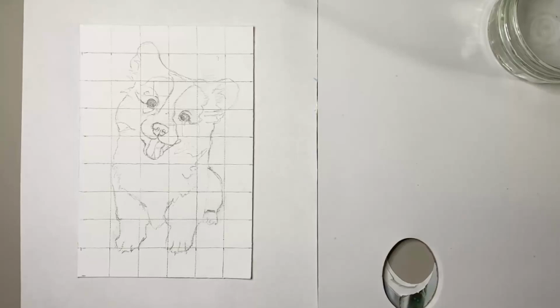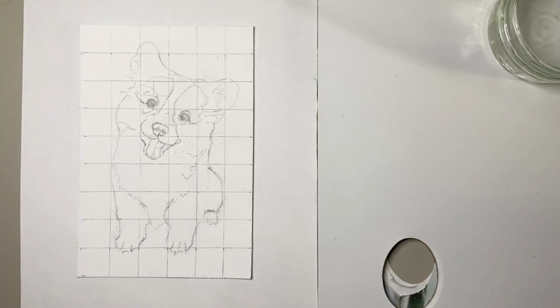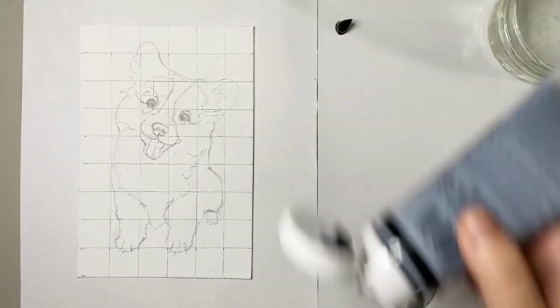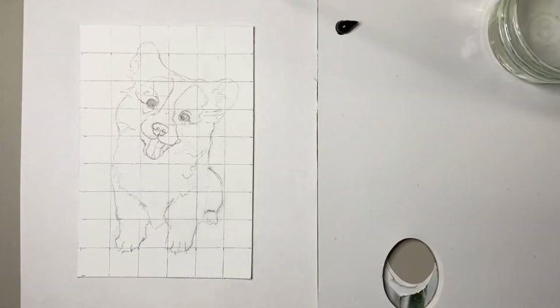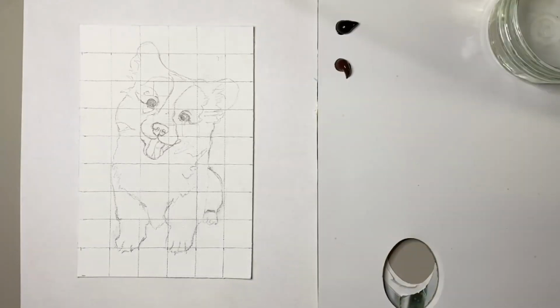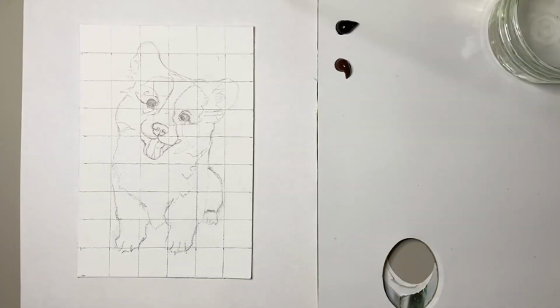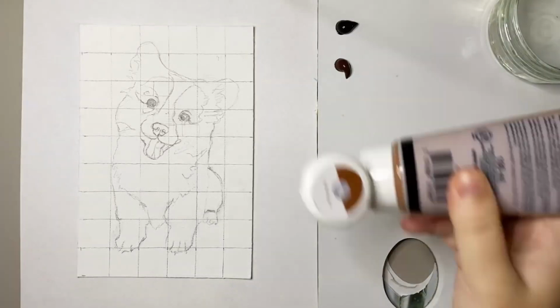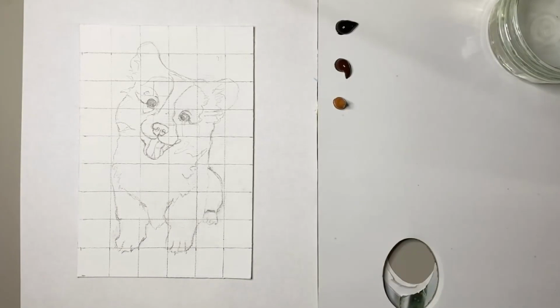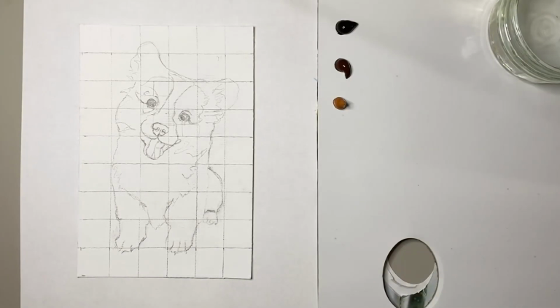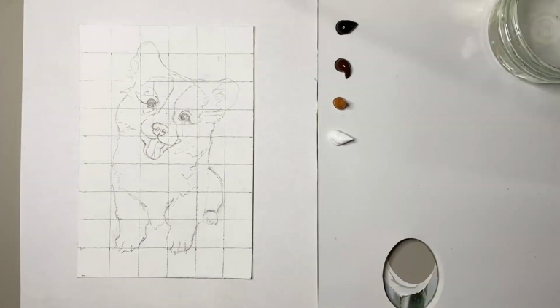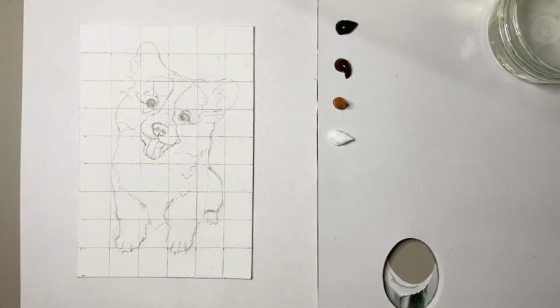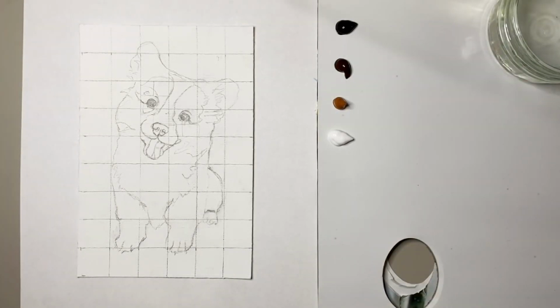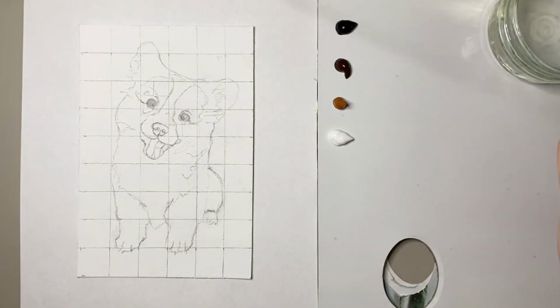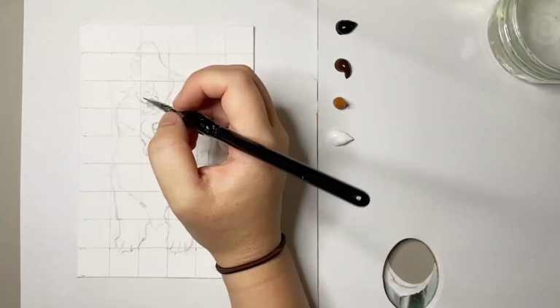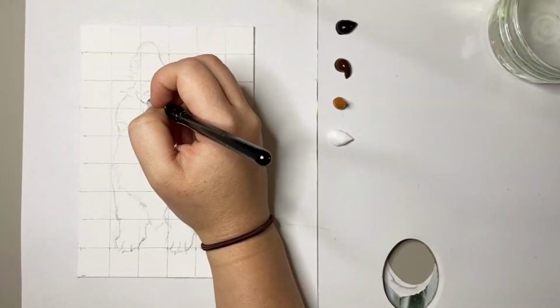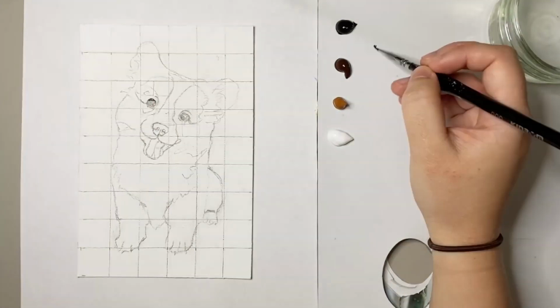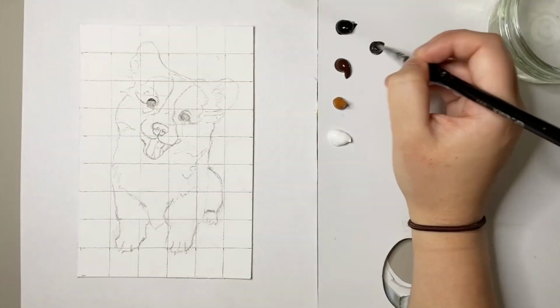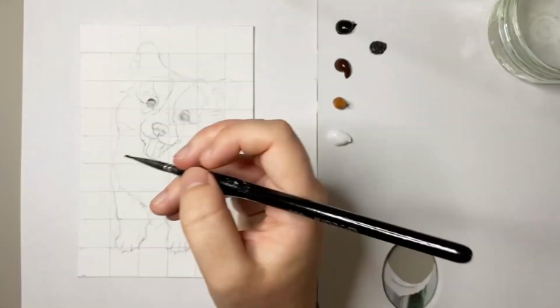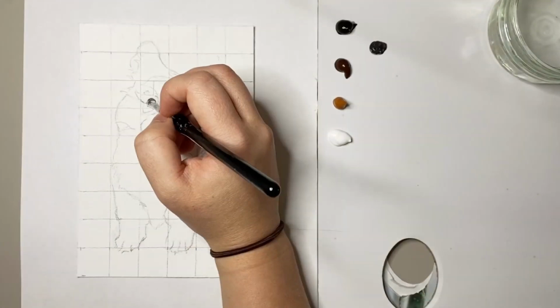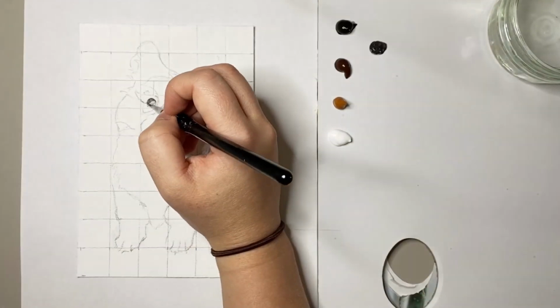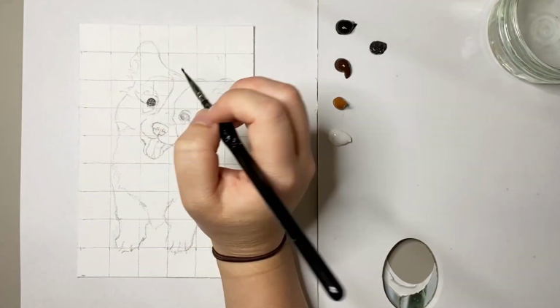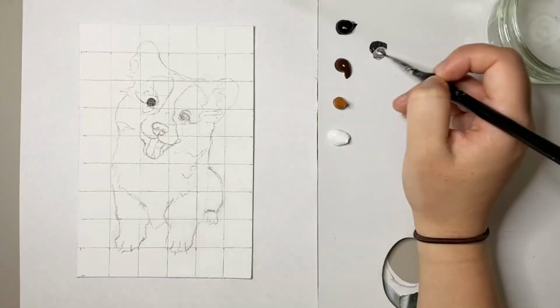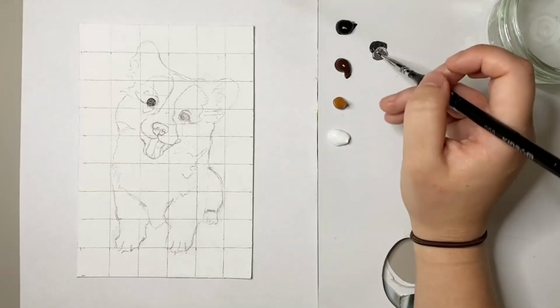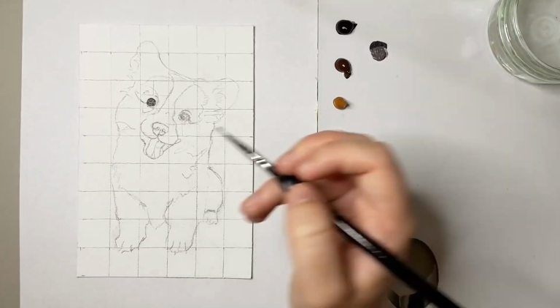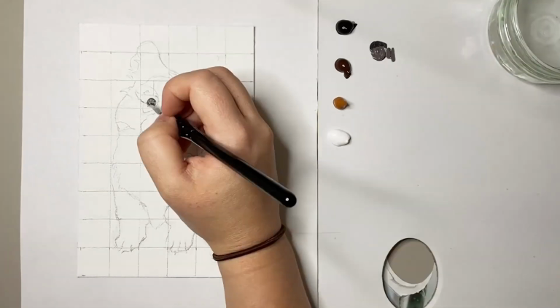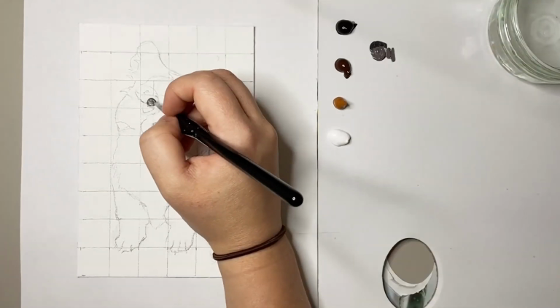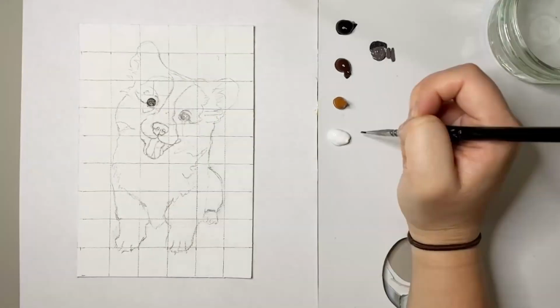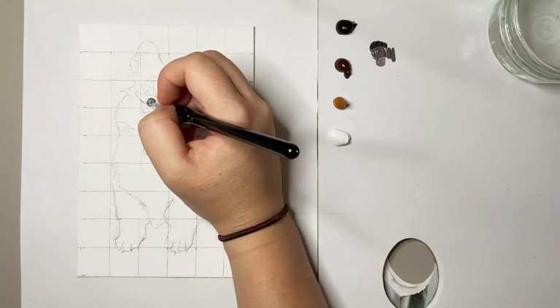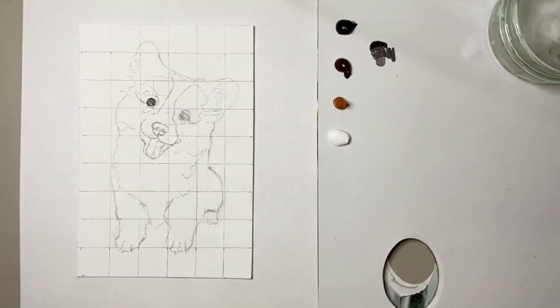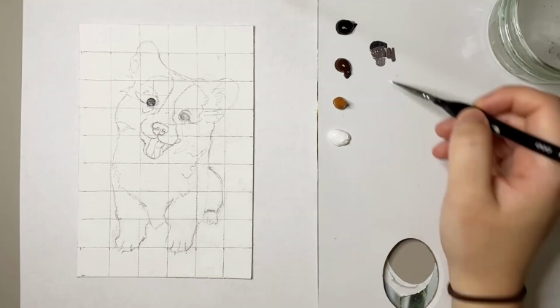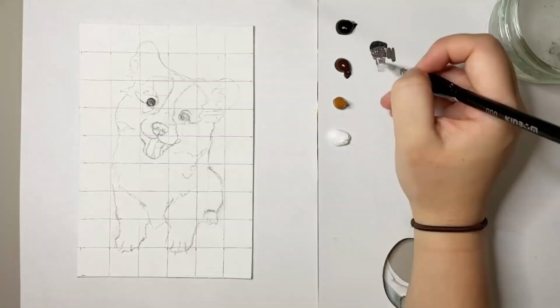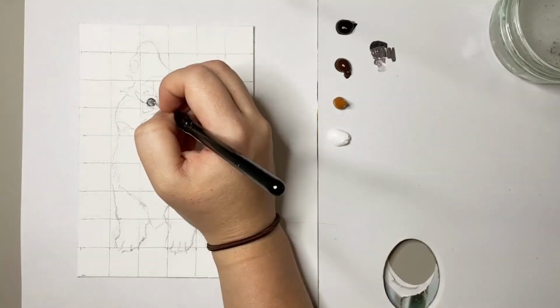Hello friends and welcome to another video. Today I'll be painting this adorable corgi puppy.